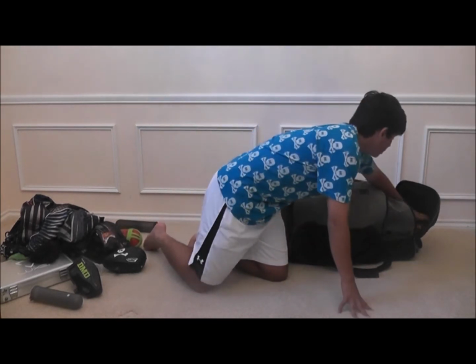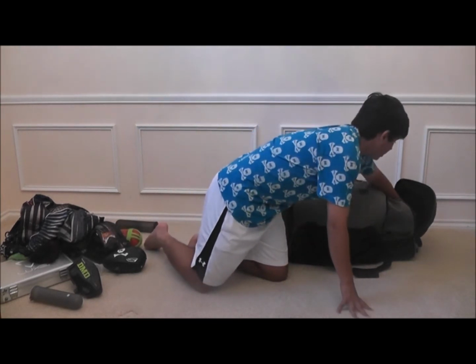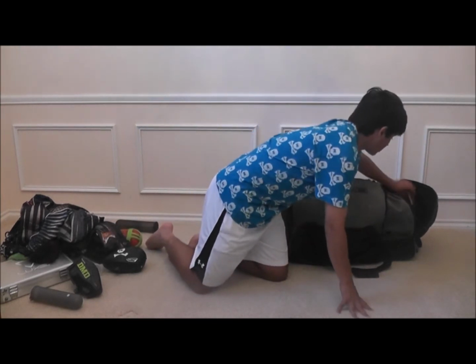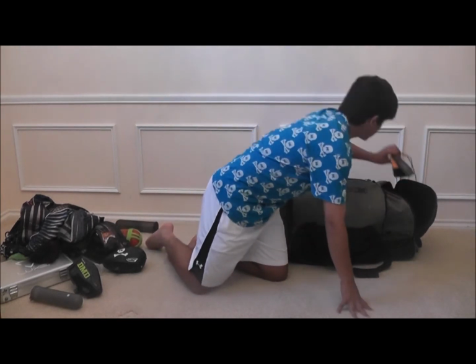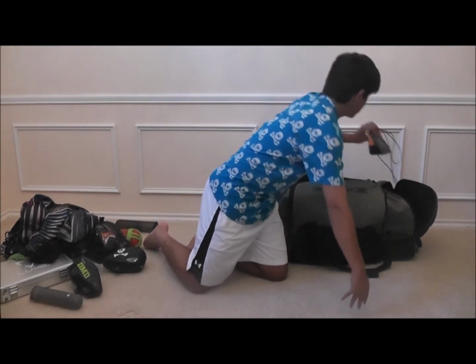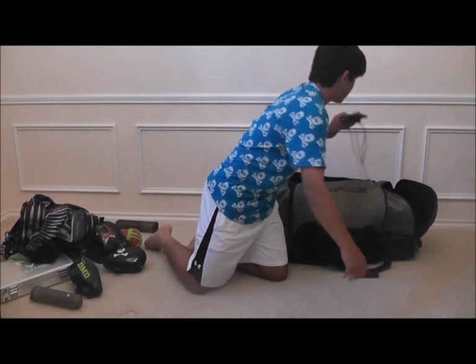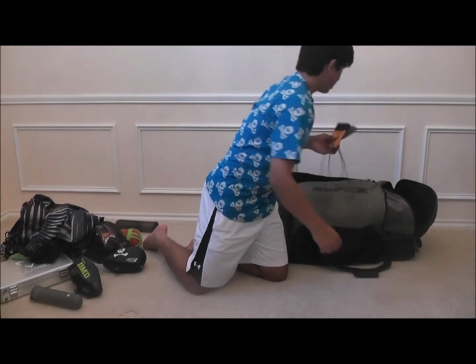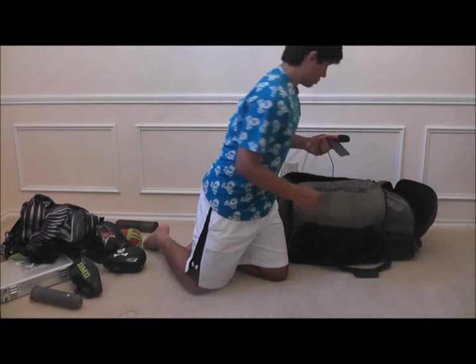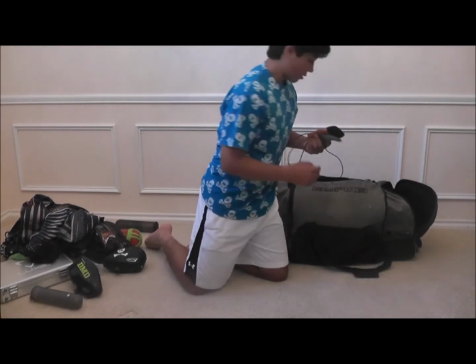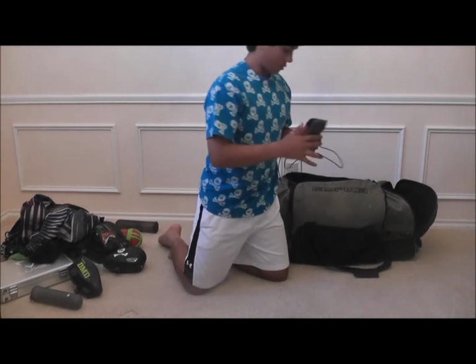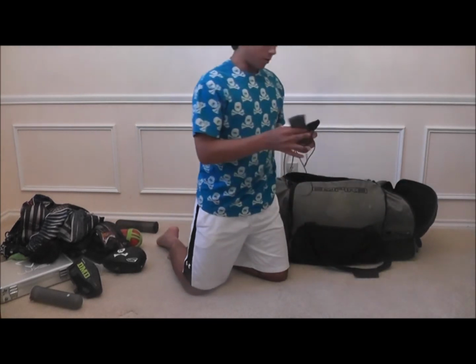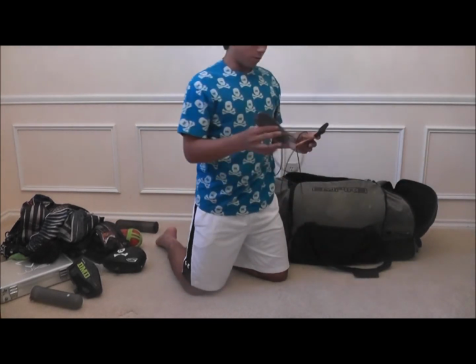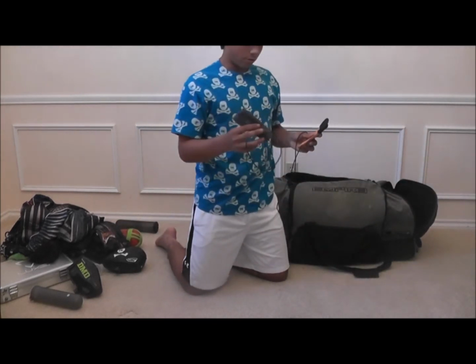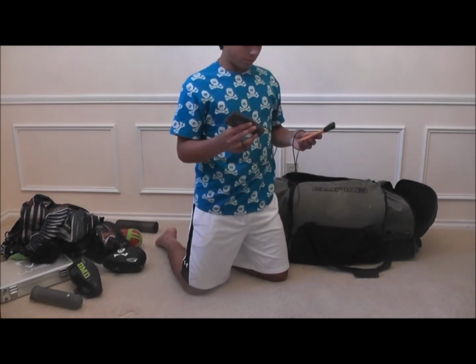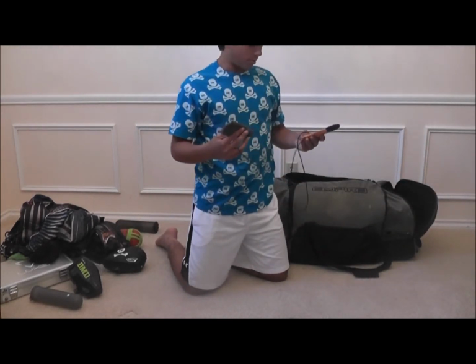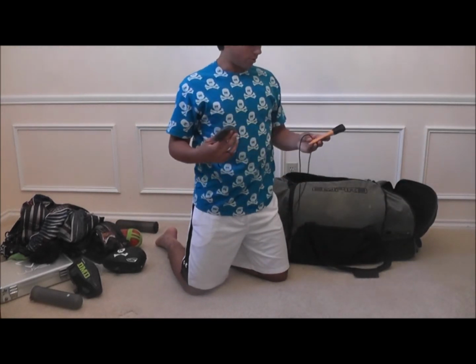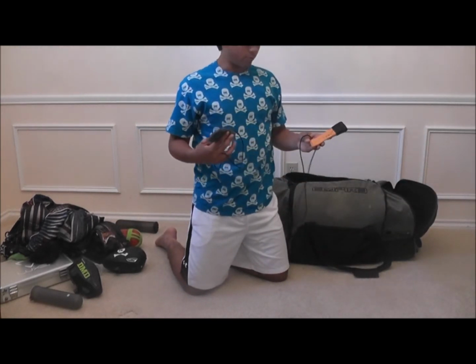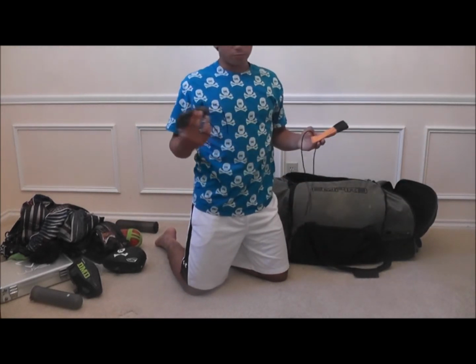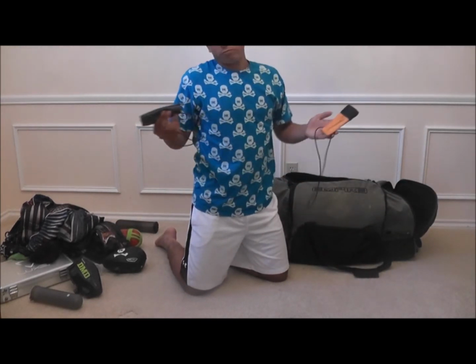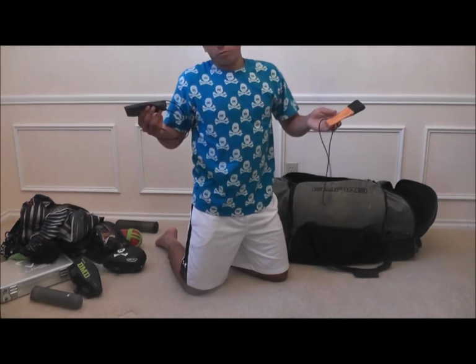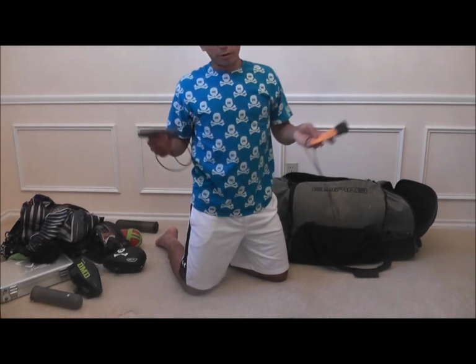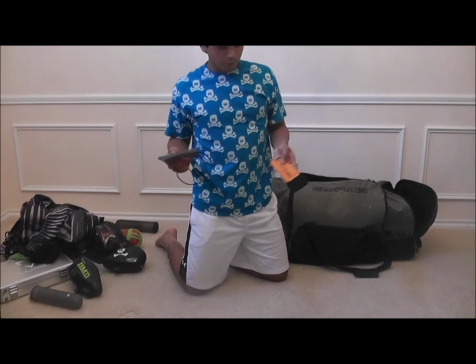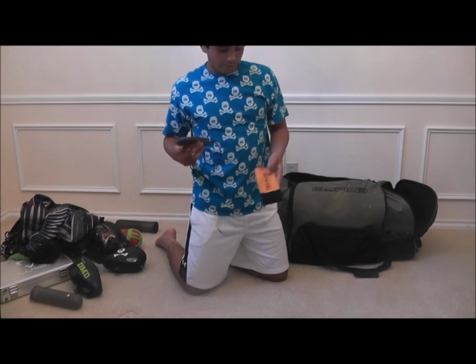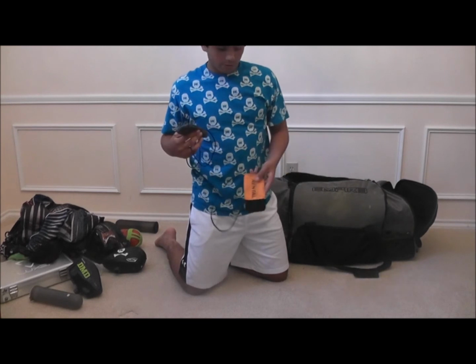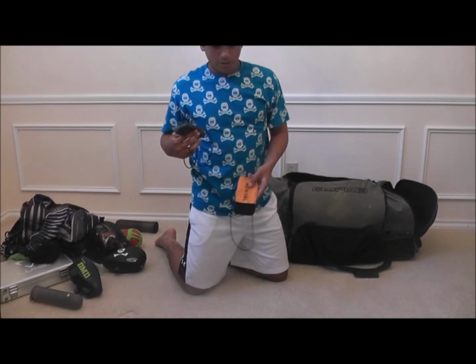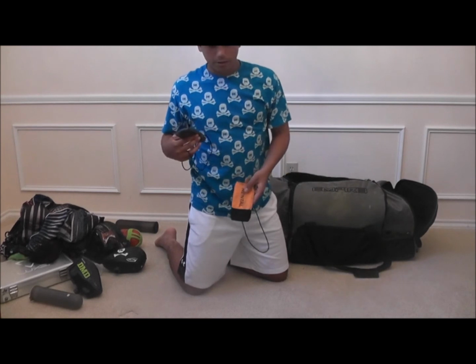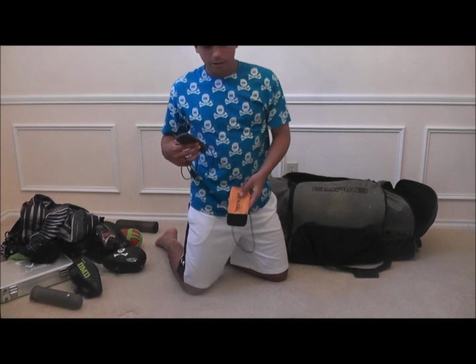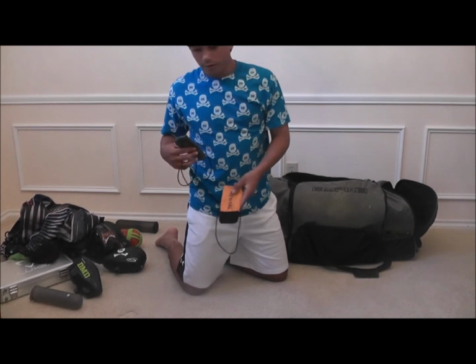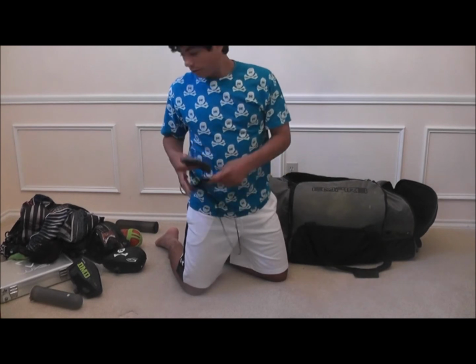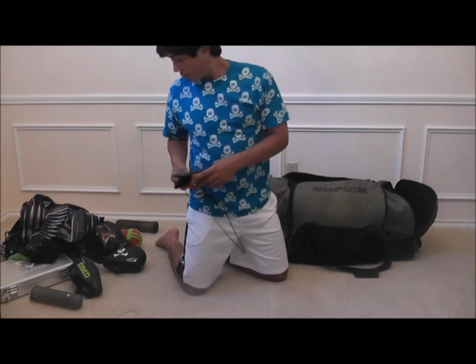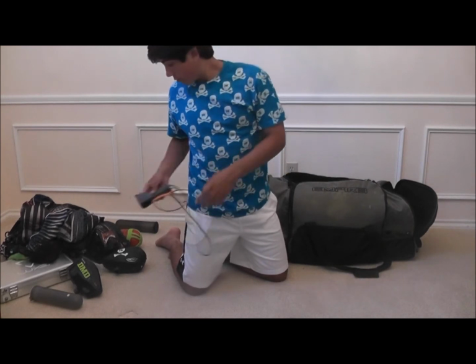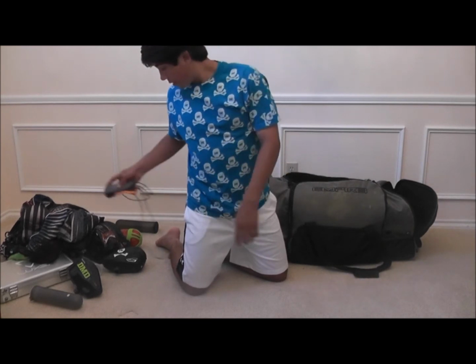Next, got some barrel socks. Got a Luxe and a rental barrel sock.